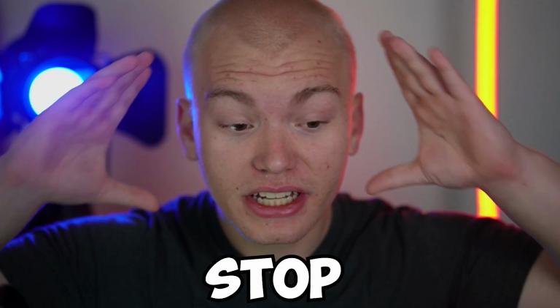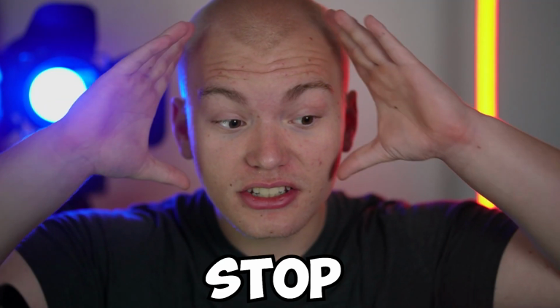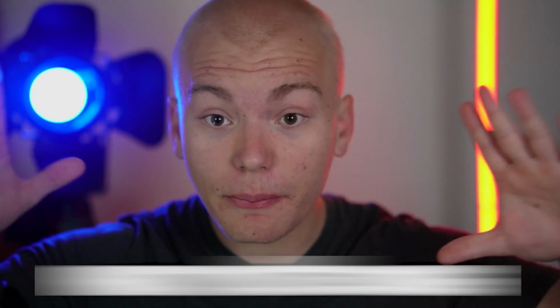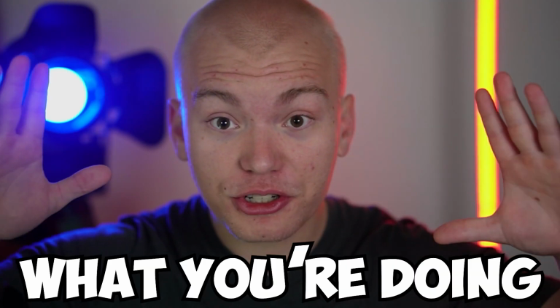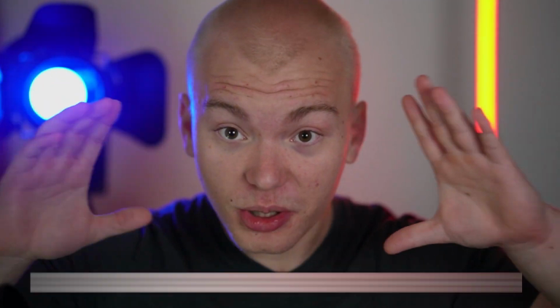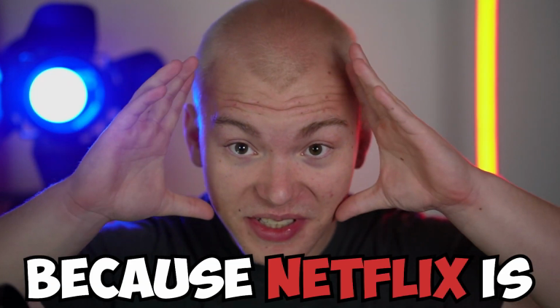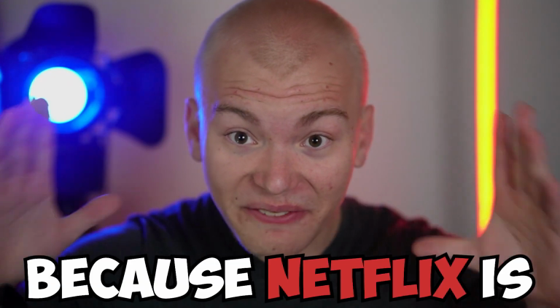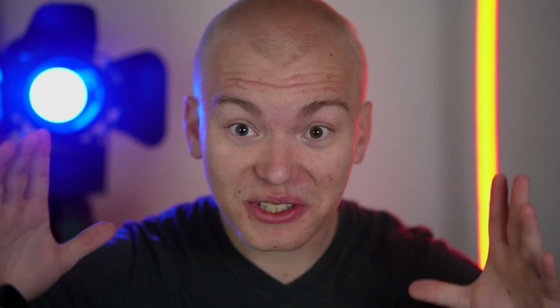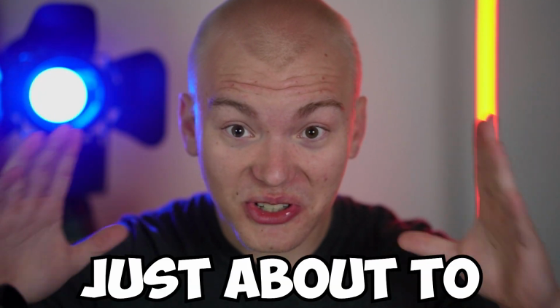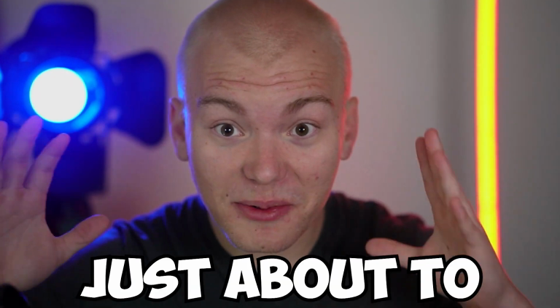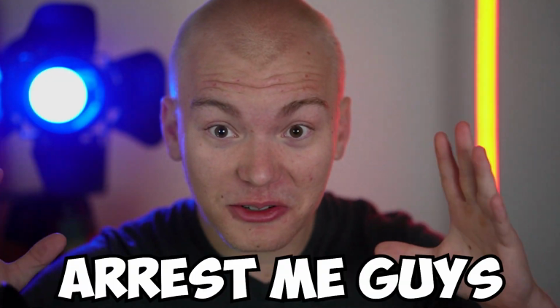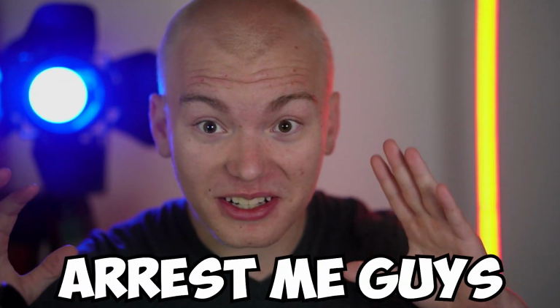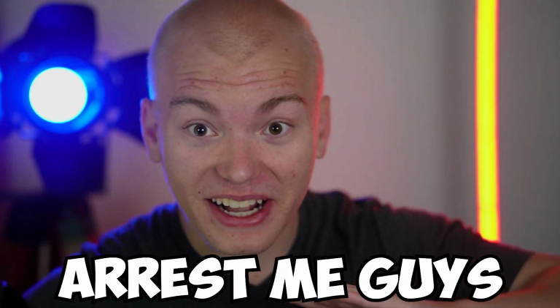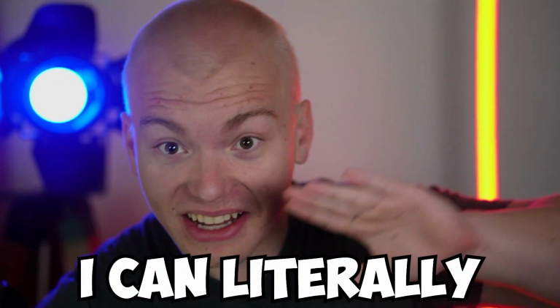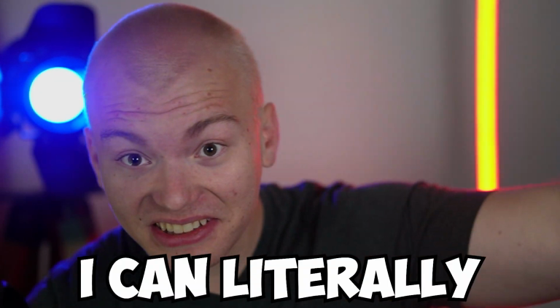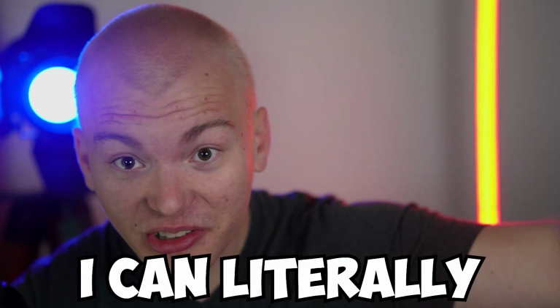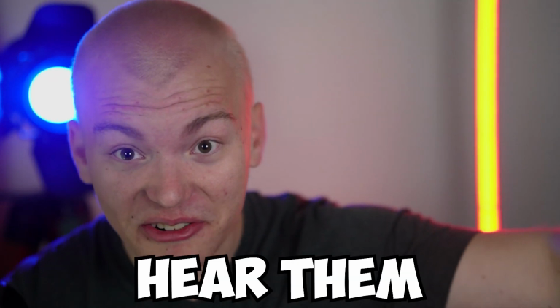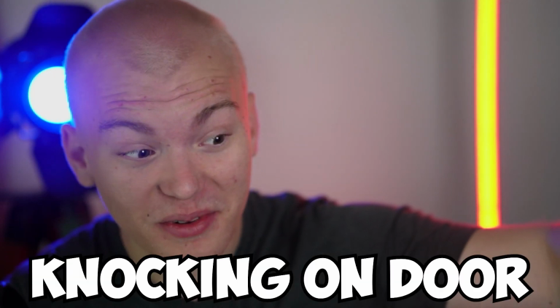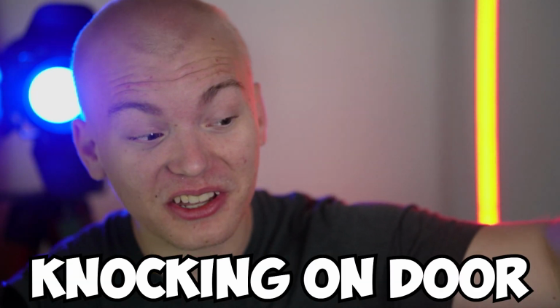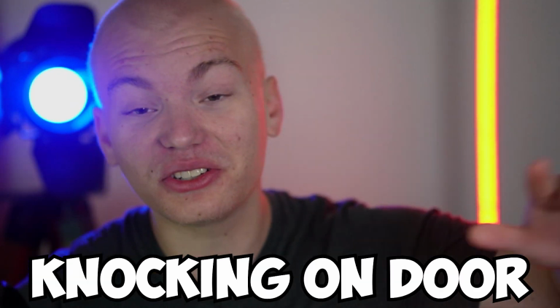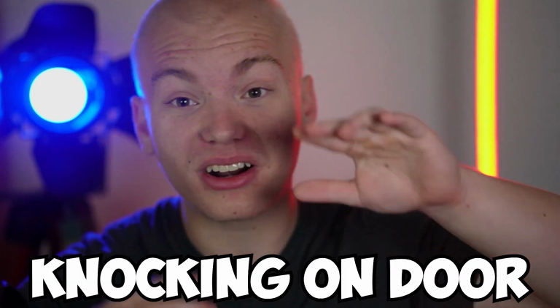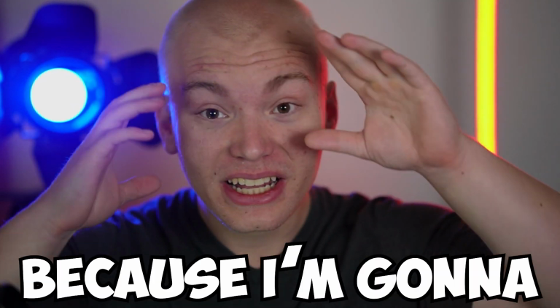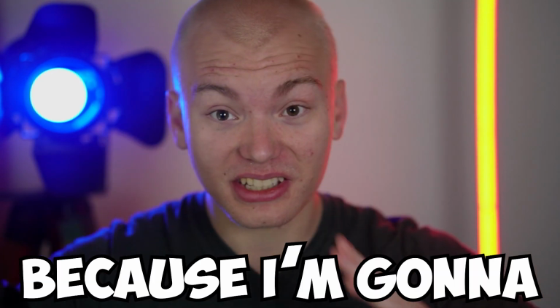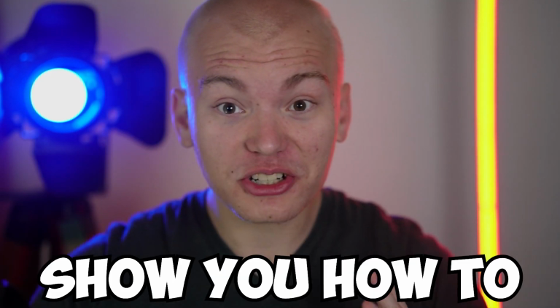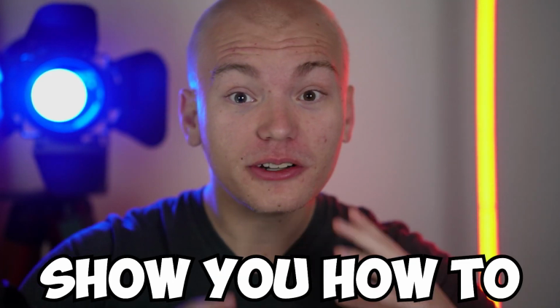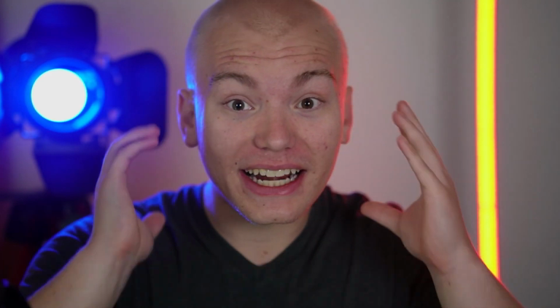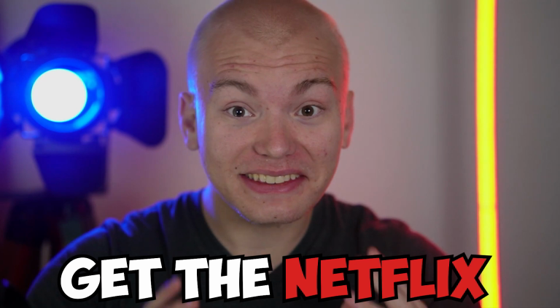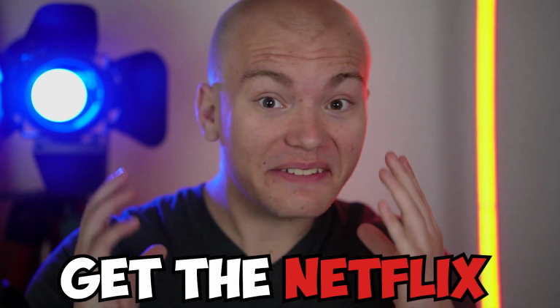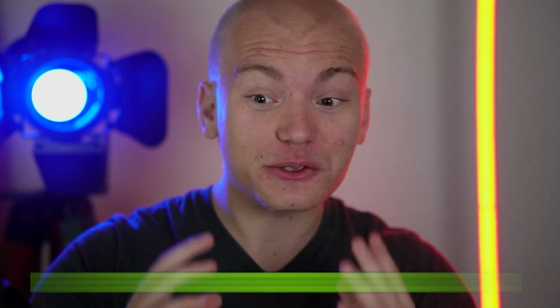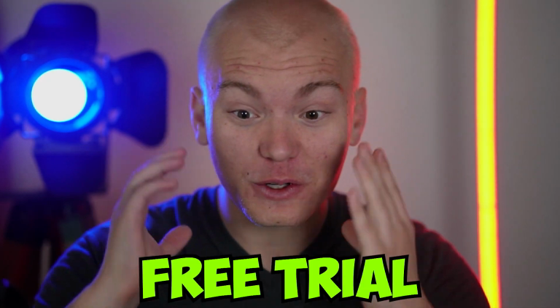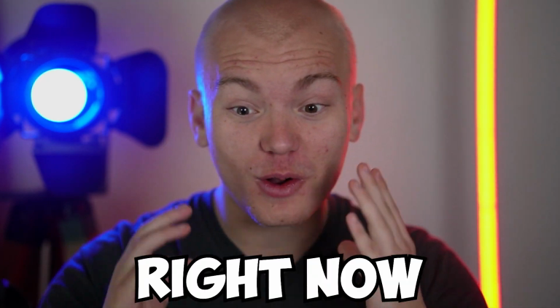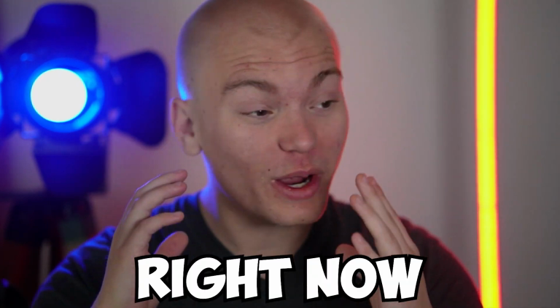Stop what you're doing because Netflix is just about to arrest me. I can literally hear them knocking on the door because I'm going to show you how to get the Netflix free trial right now.